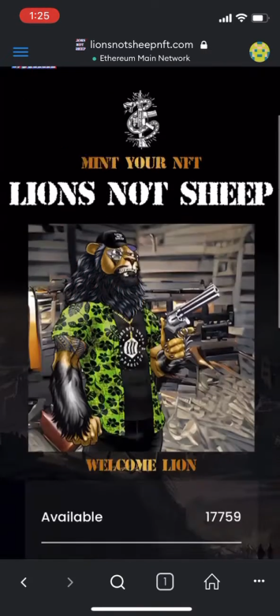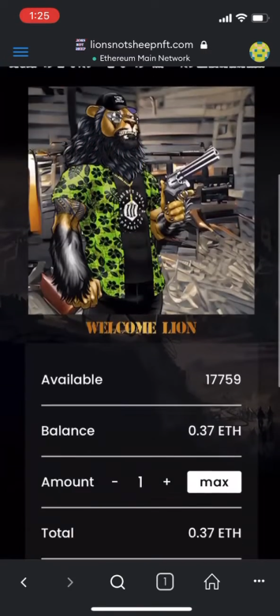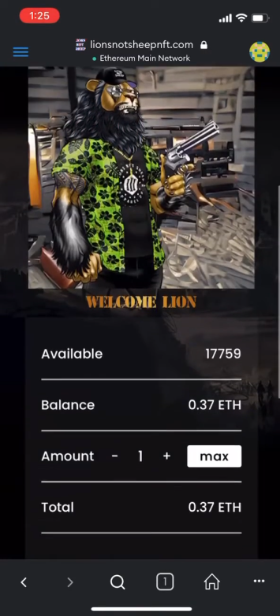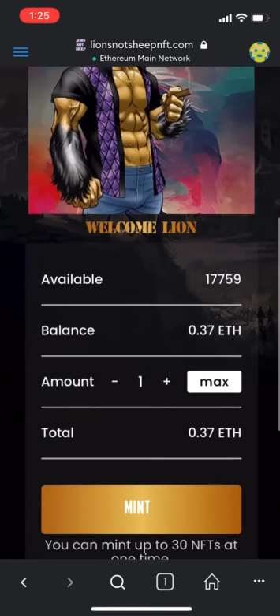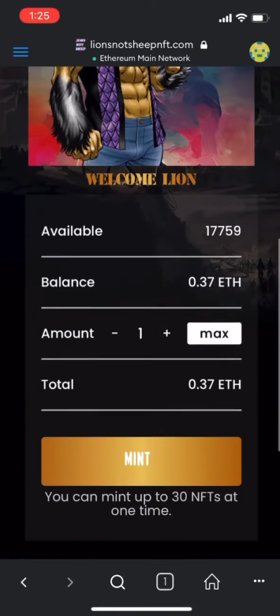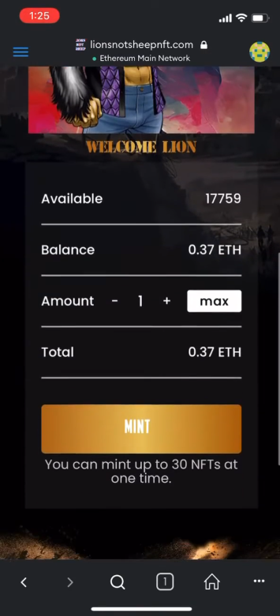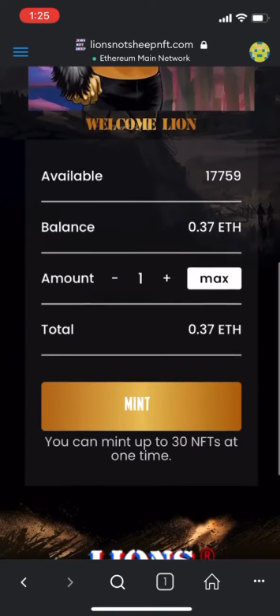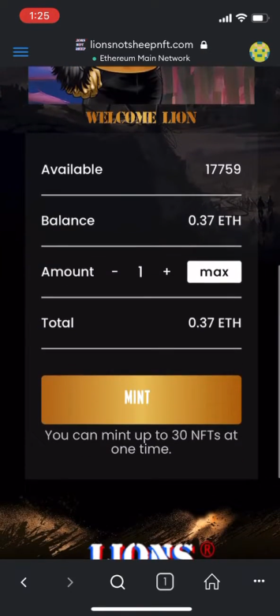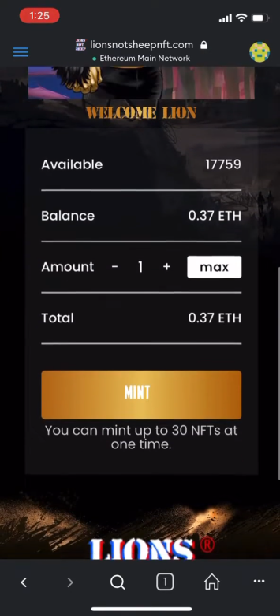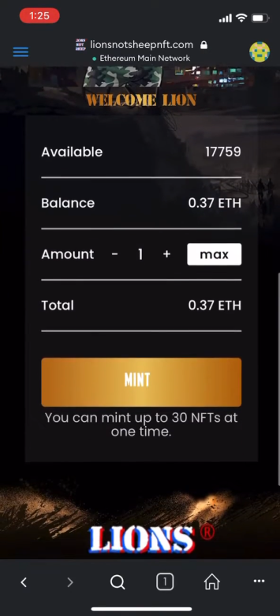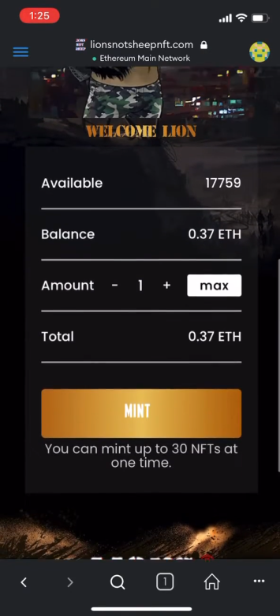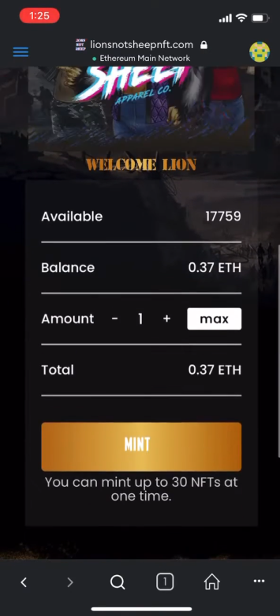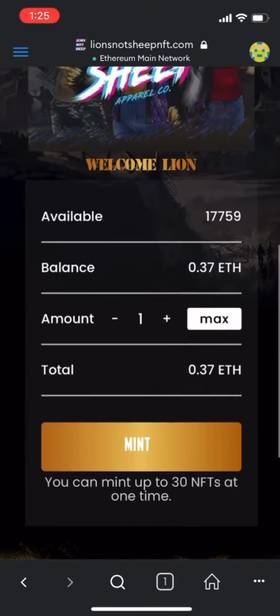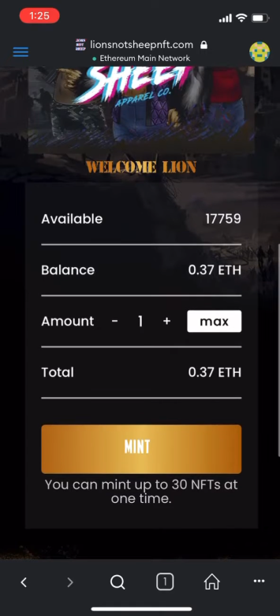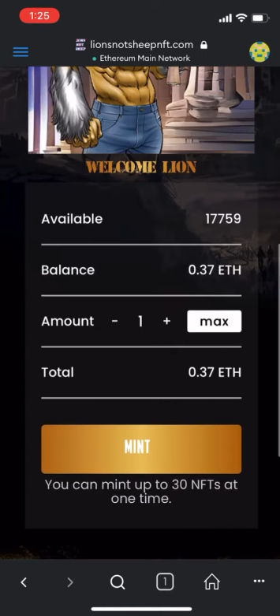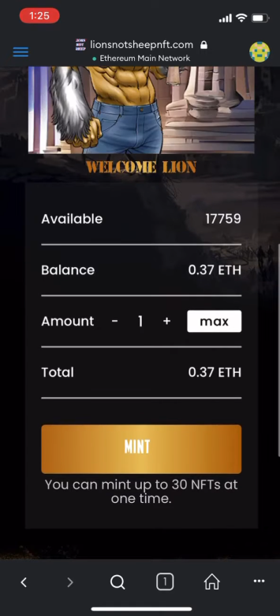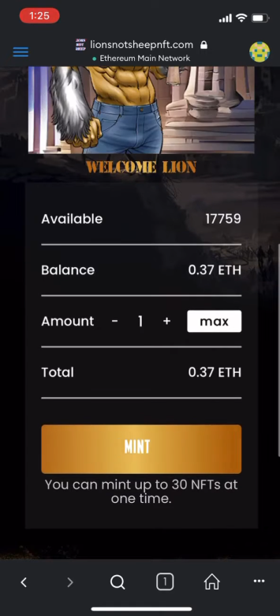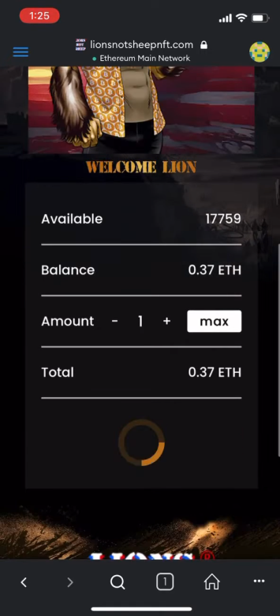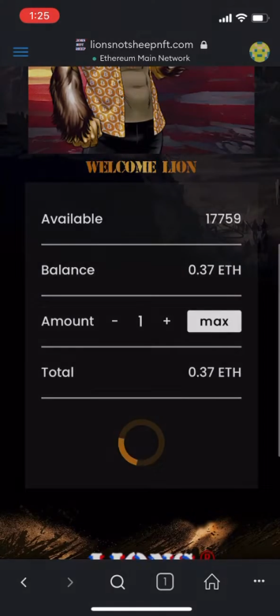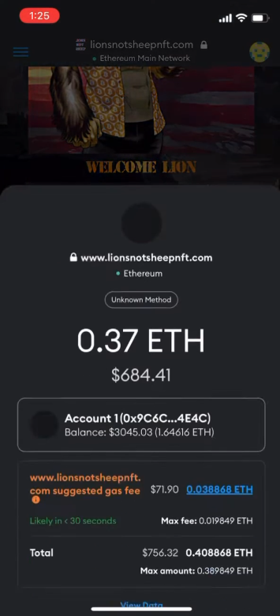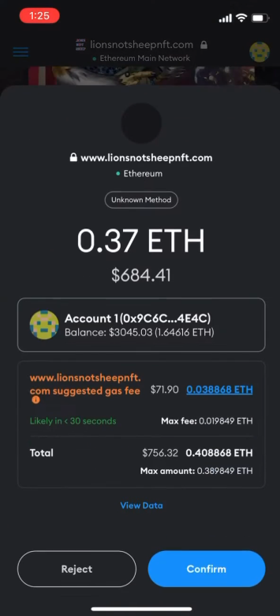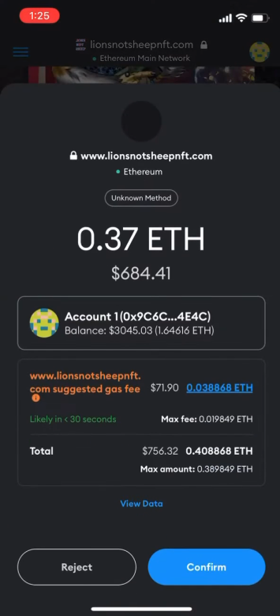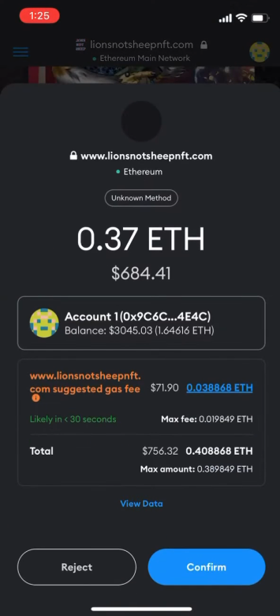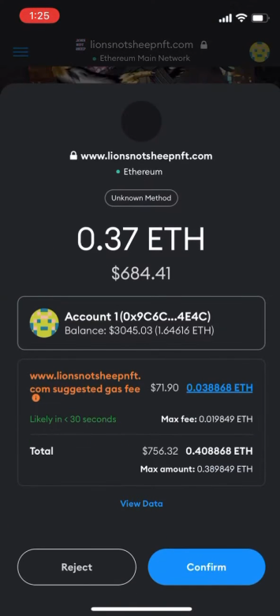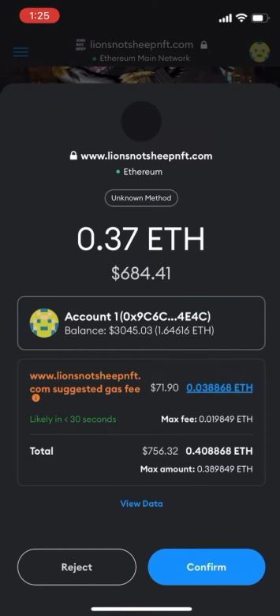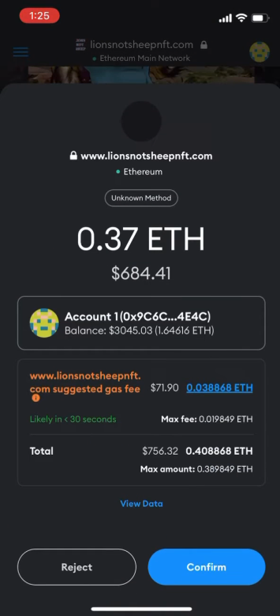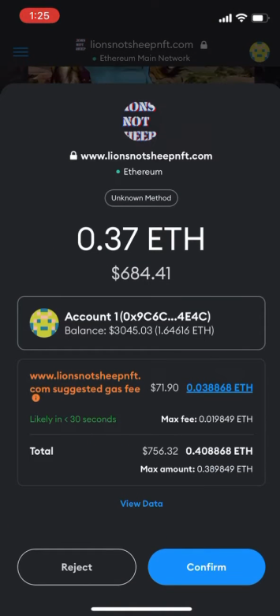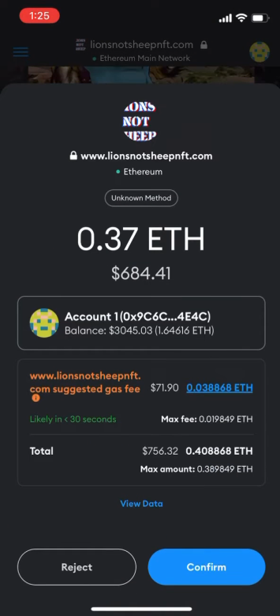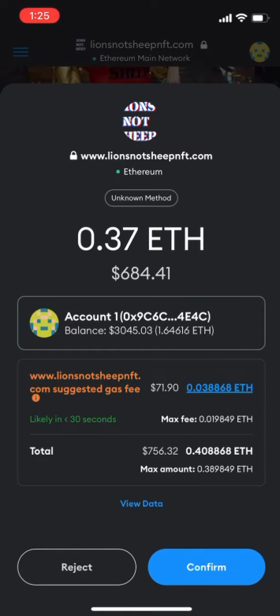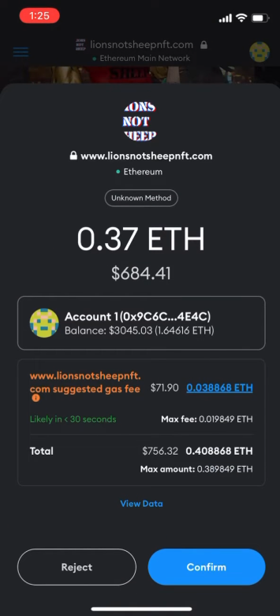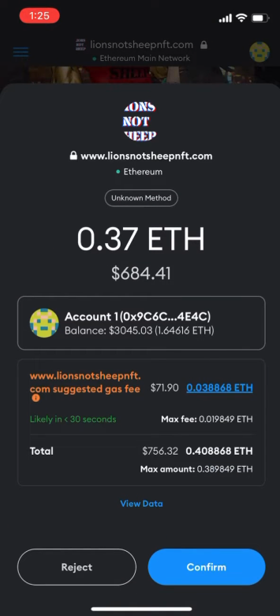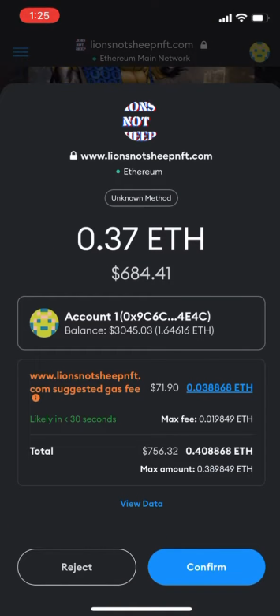As you scroll down a little bit, you'll be able to select how many NFTs you'd like to mint, knowing that if you do more than one, it just saves on gas fees.